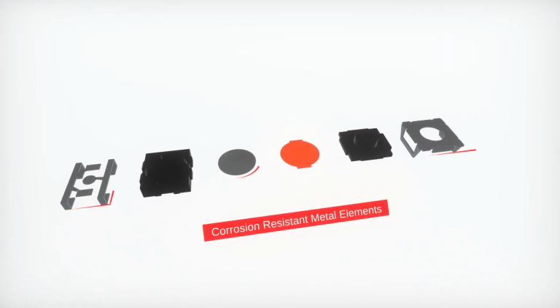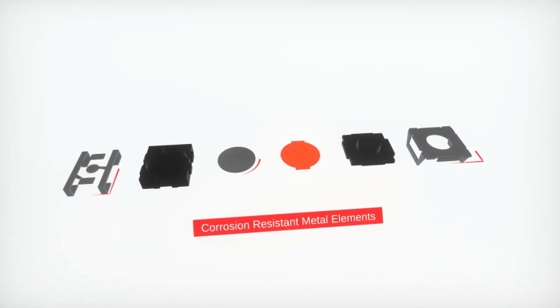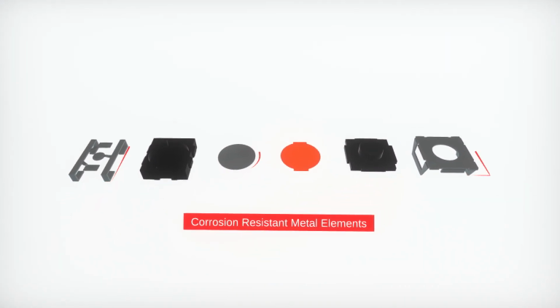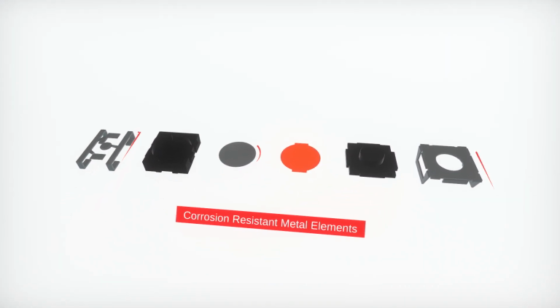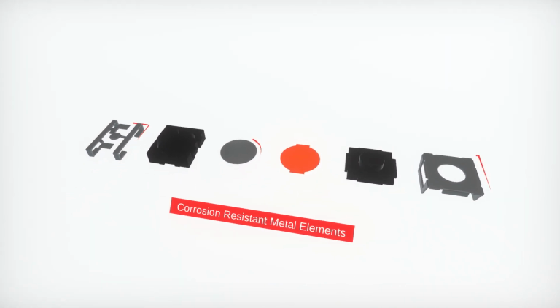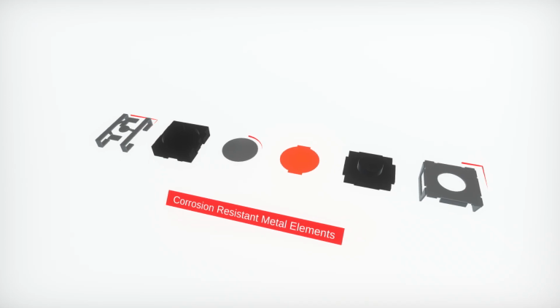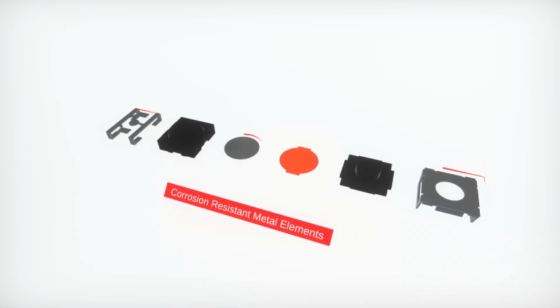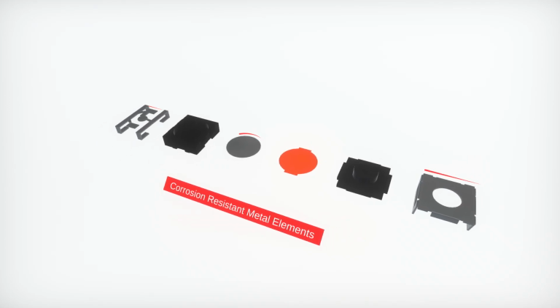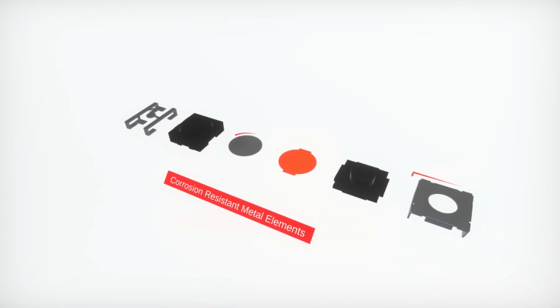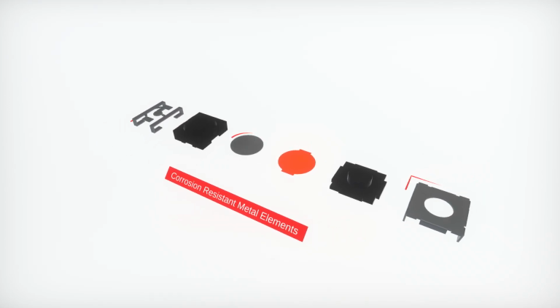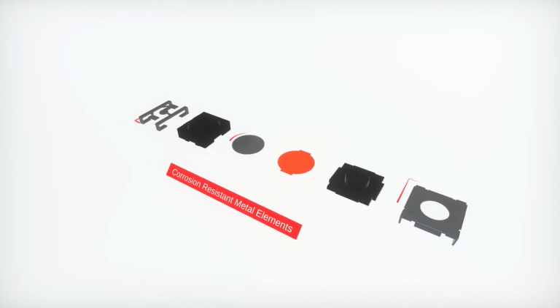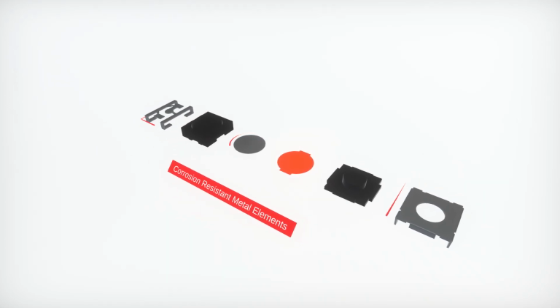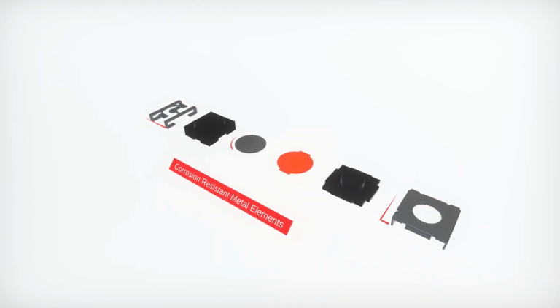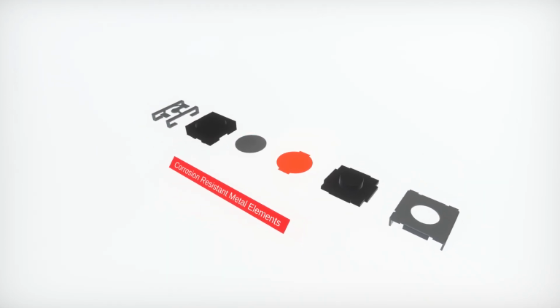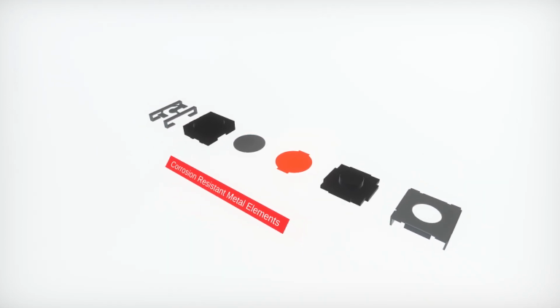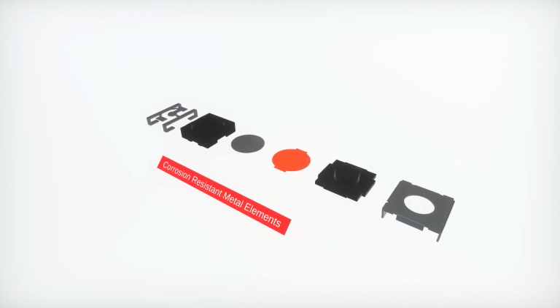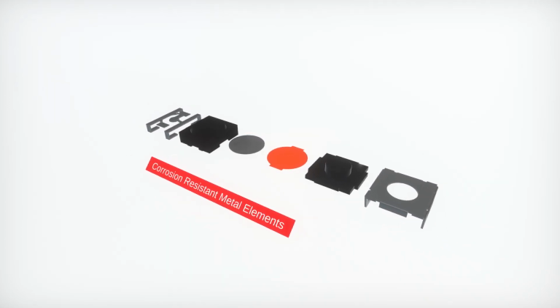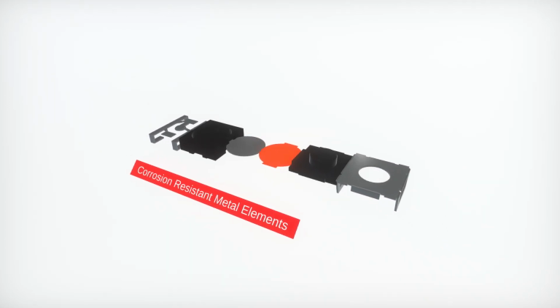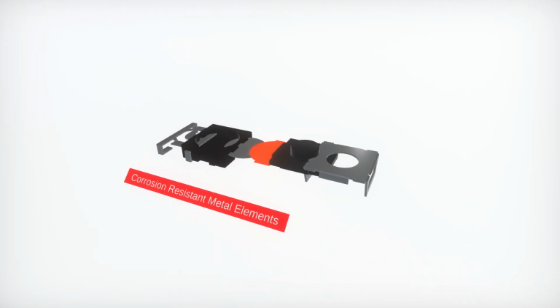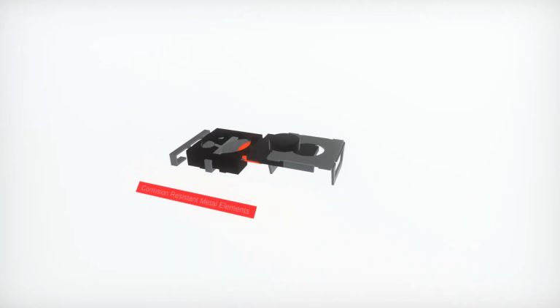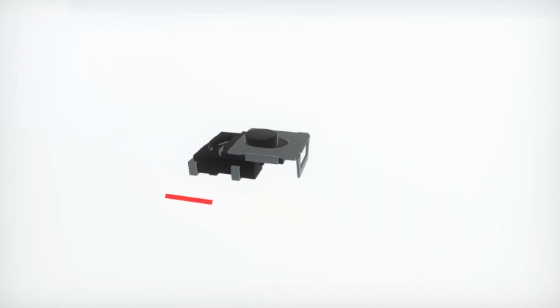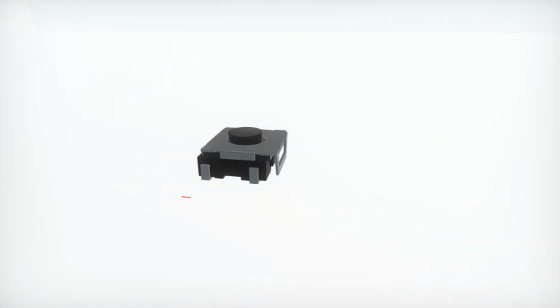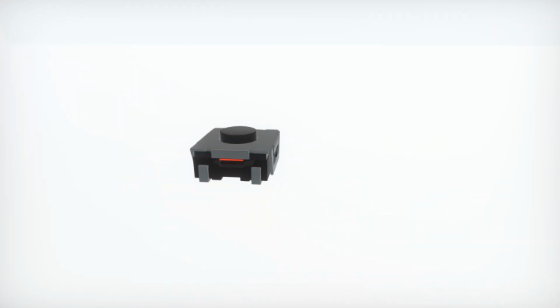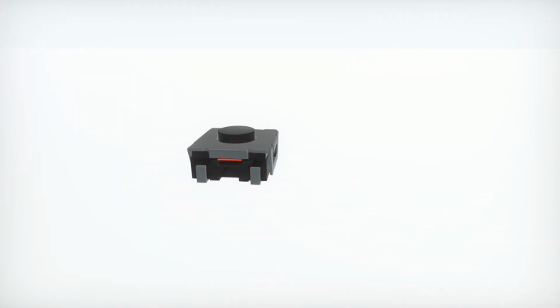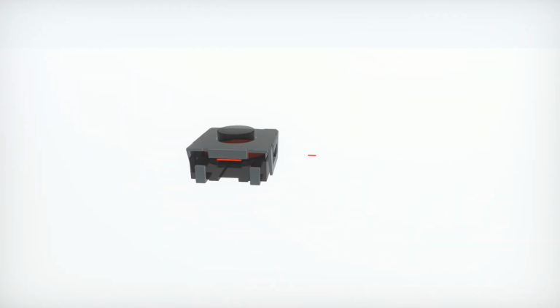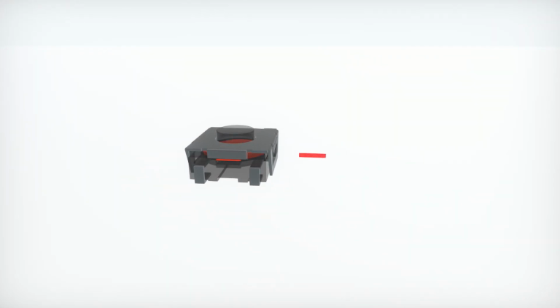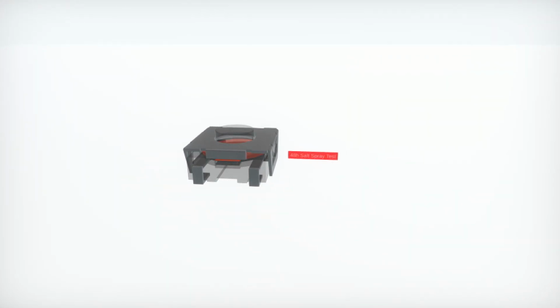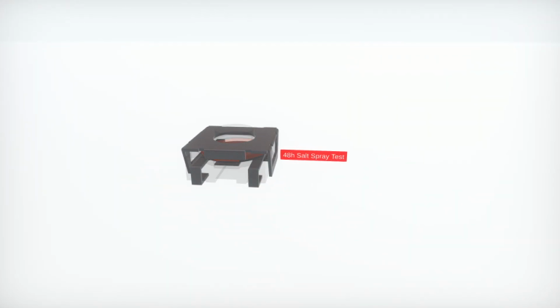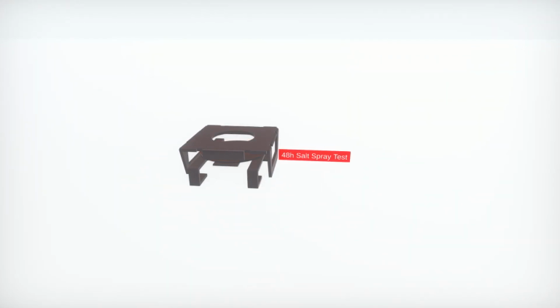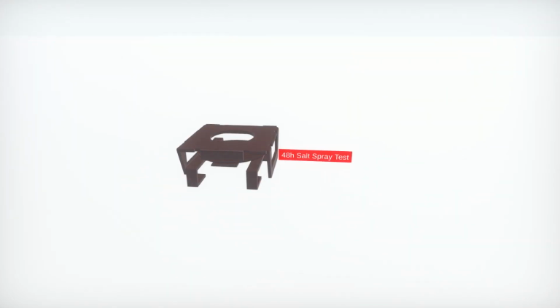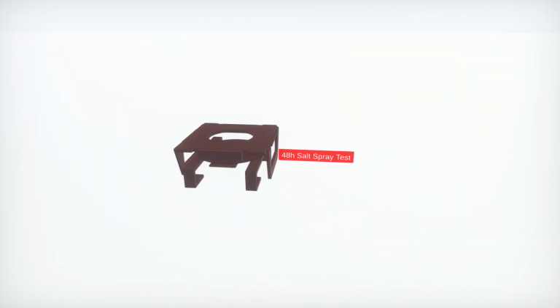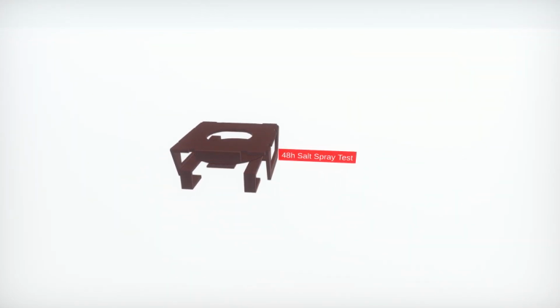All metal elements are corrosion resistant, proven by a 48-hour salt spray test.